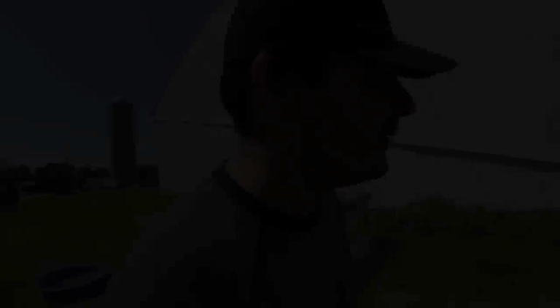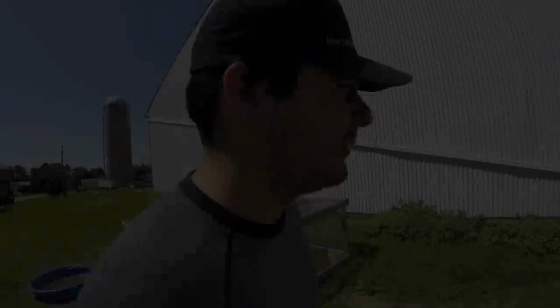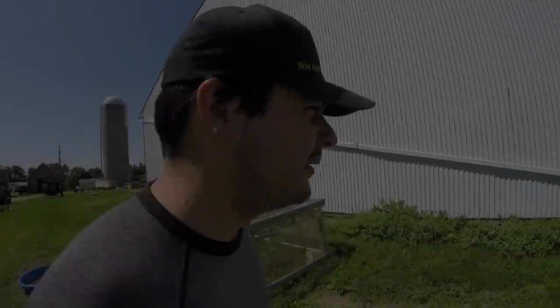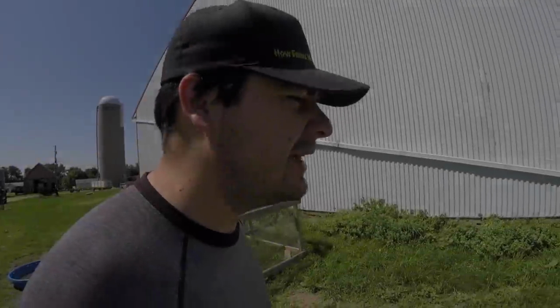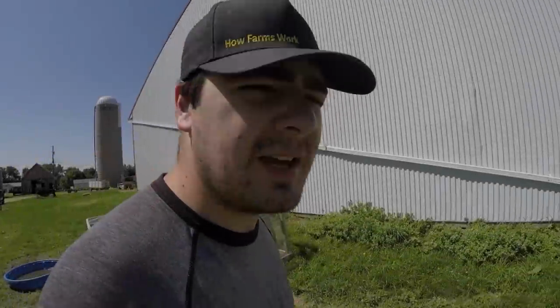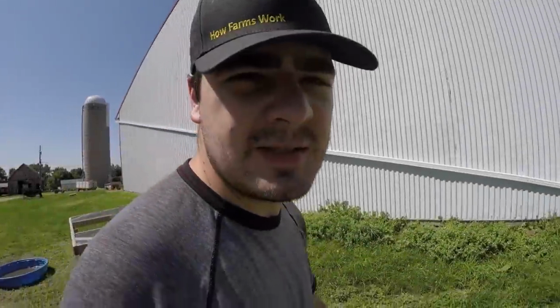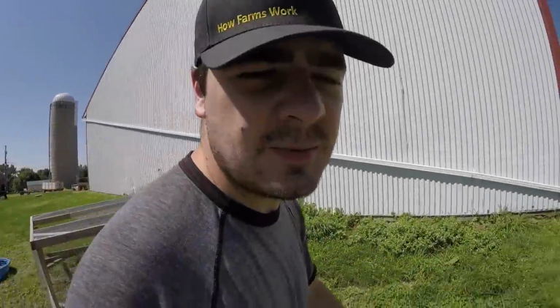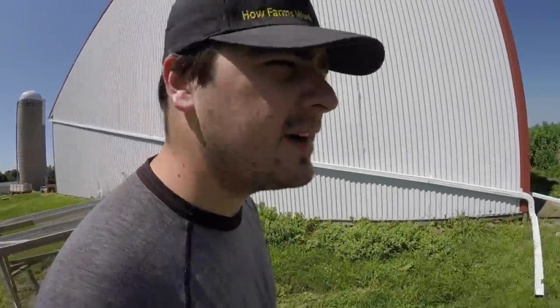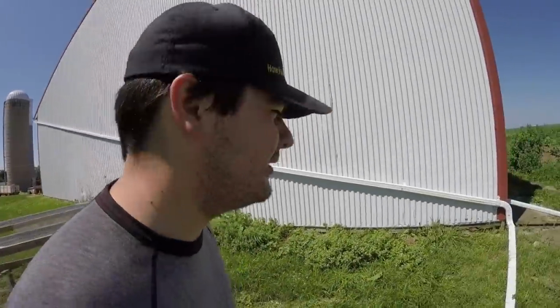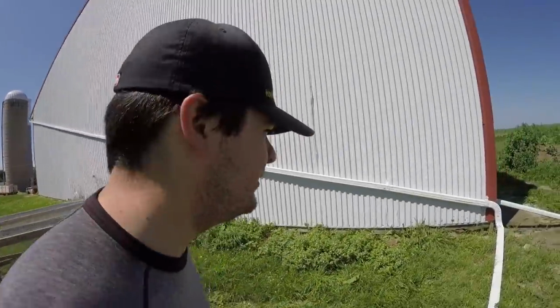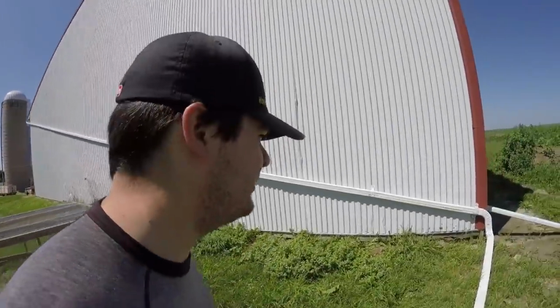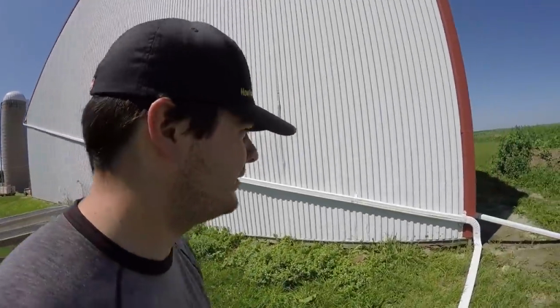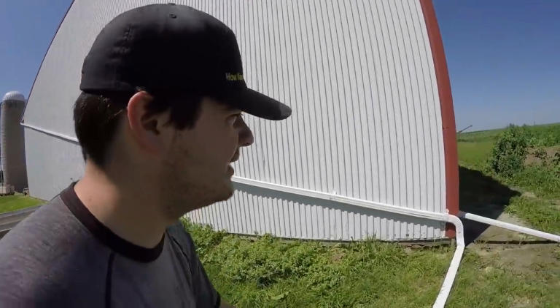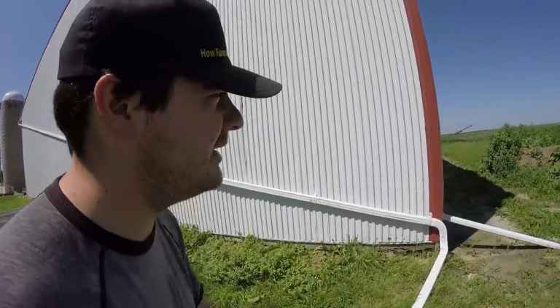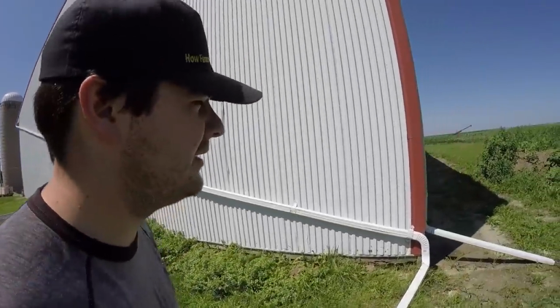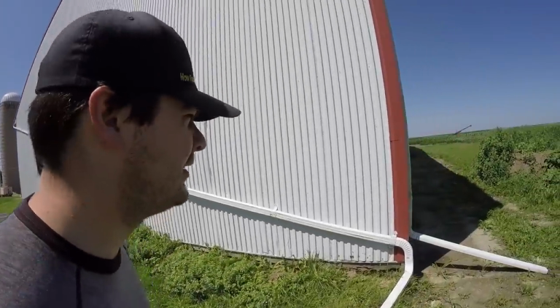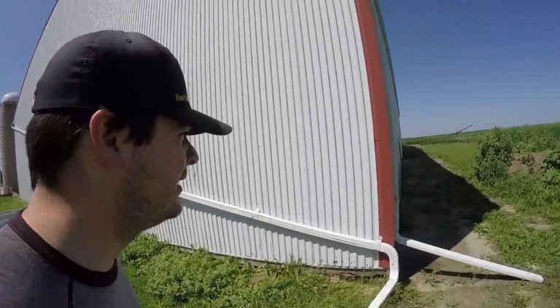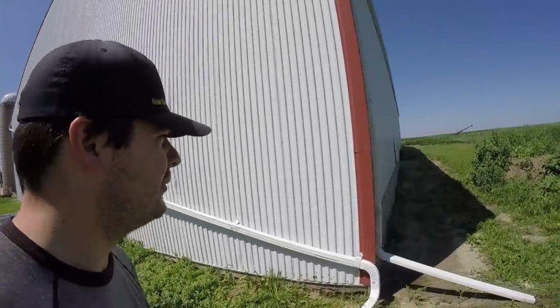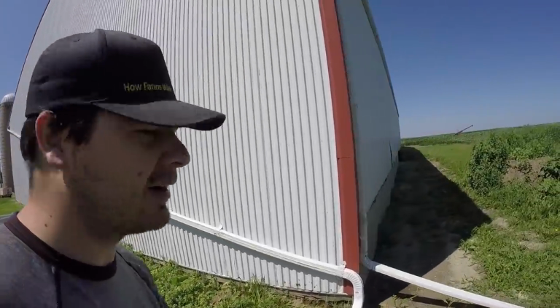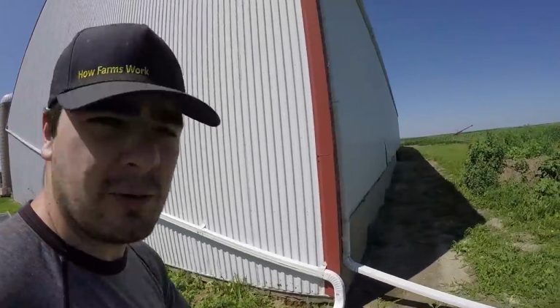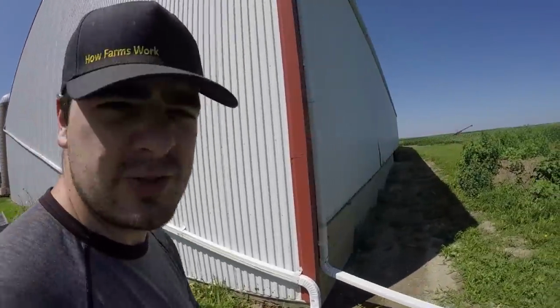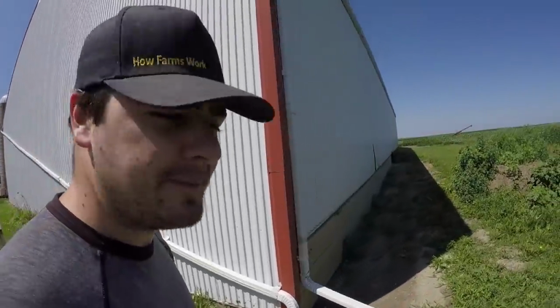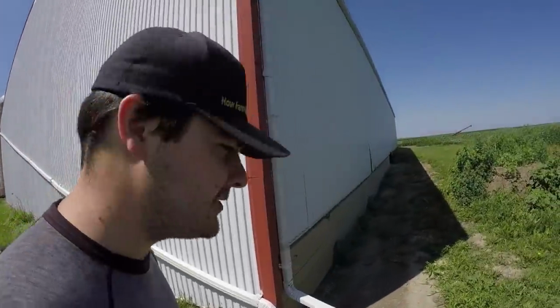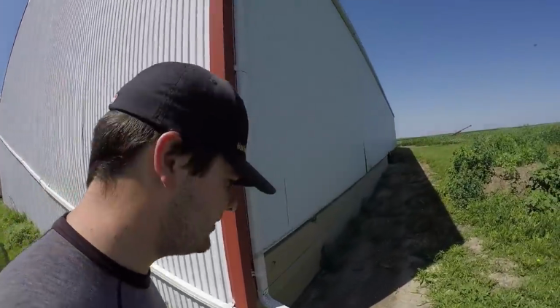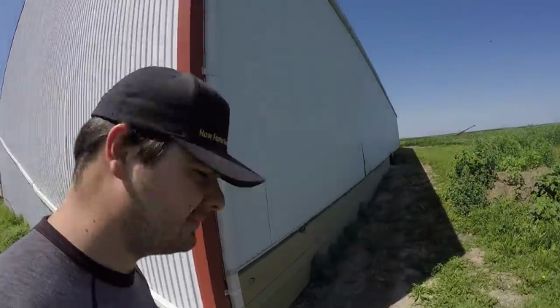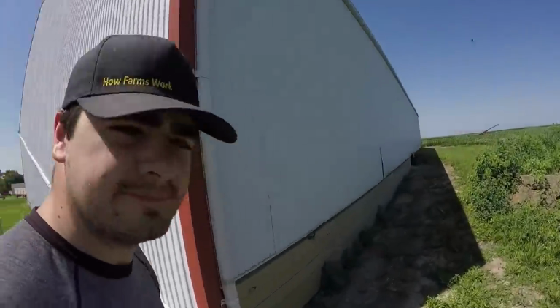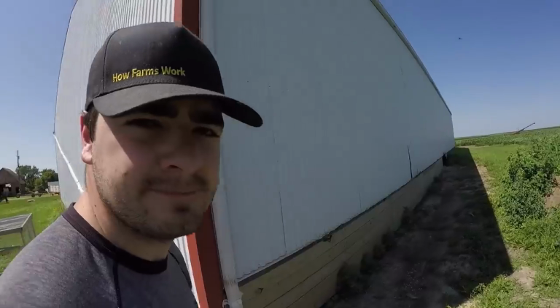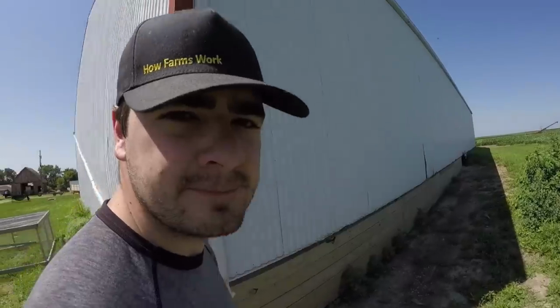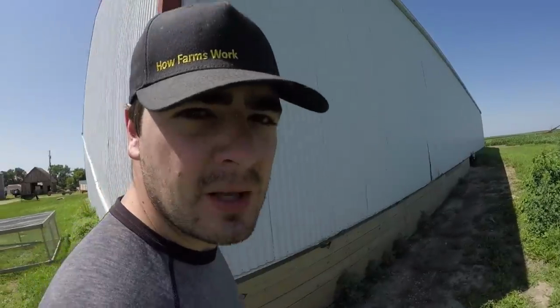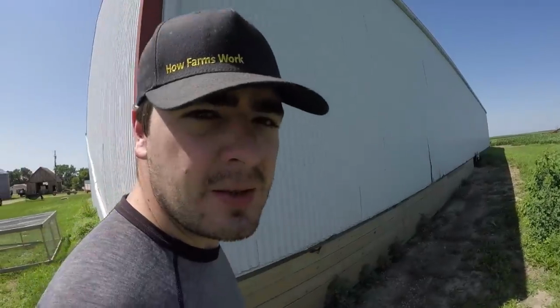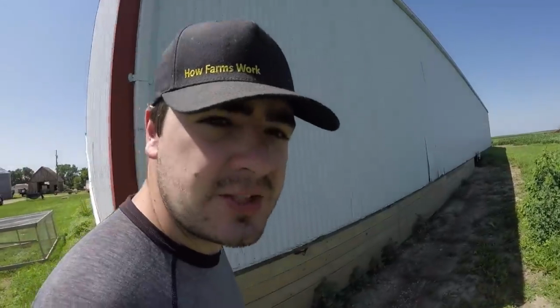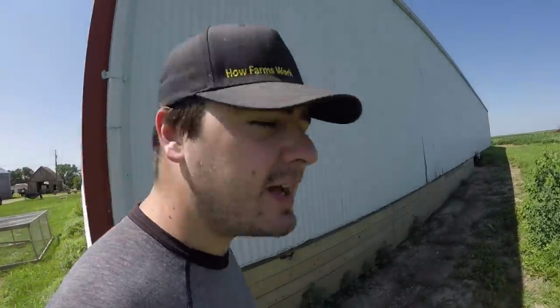Hey guys, it's Ryan. Today we are going to be finishing the shed.